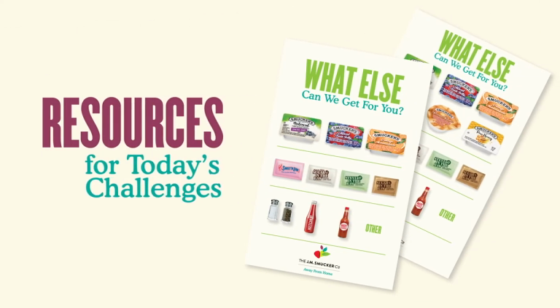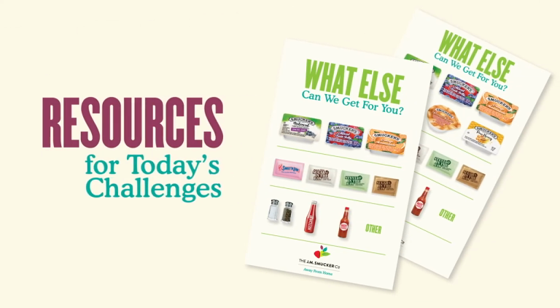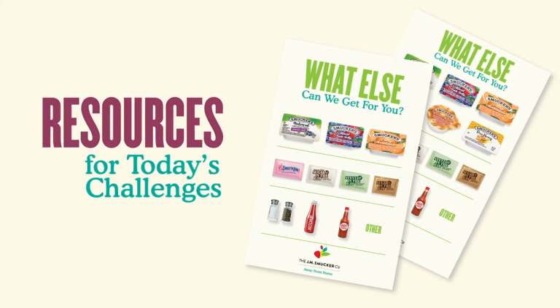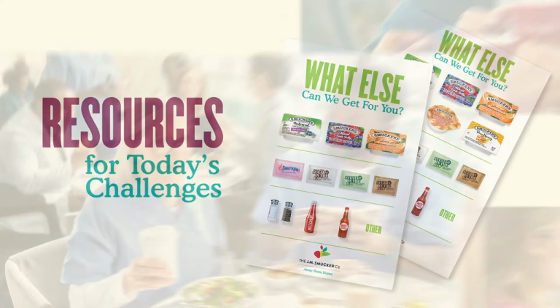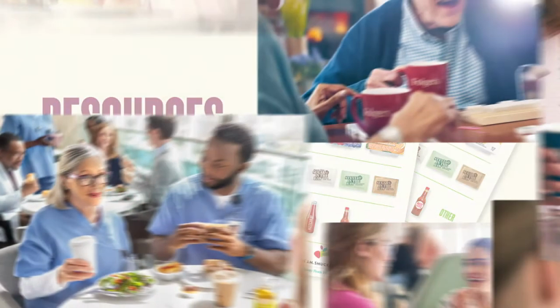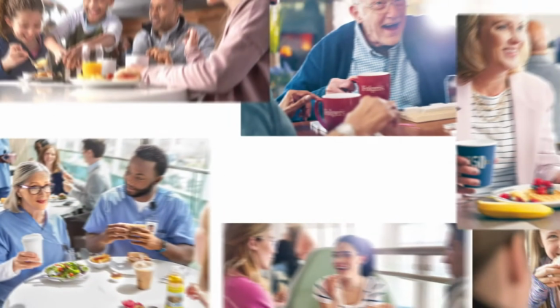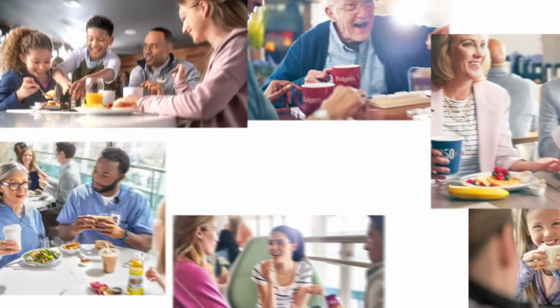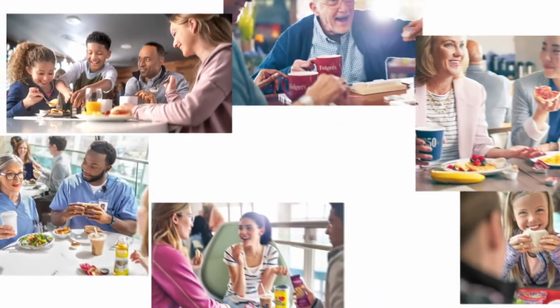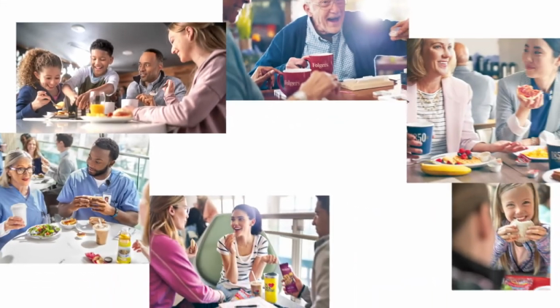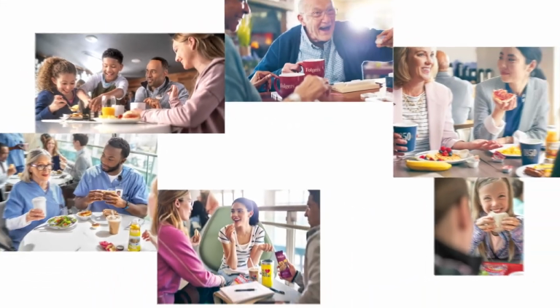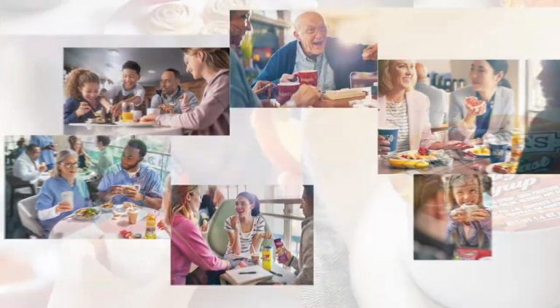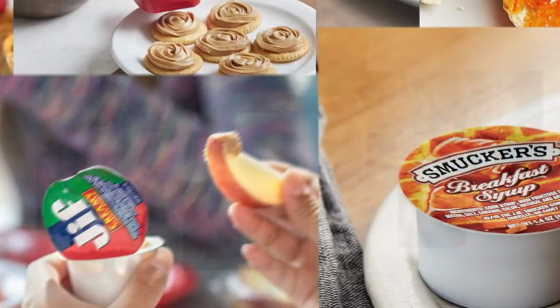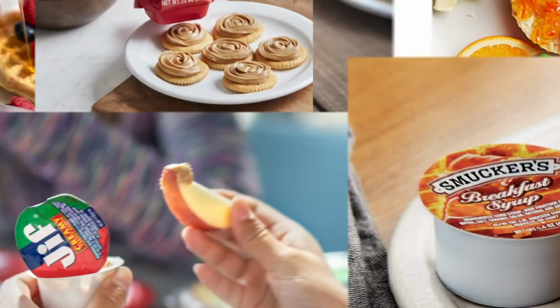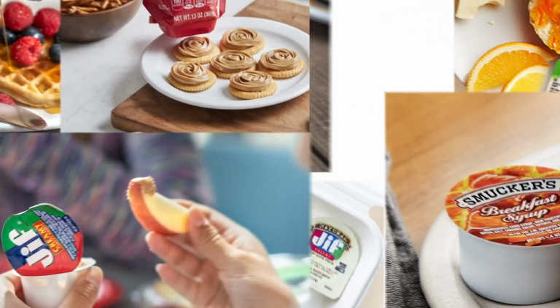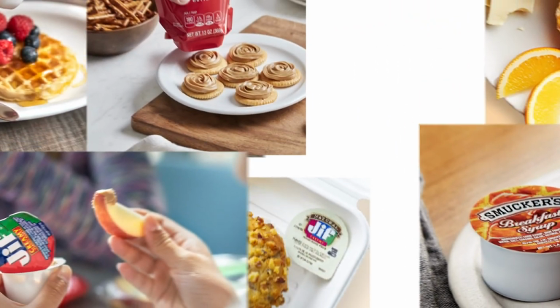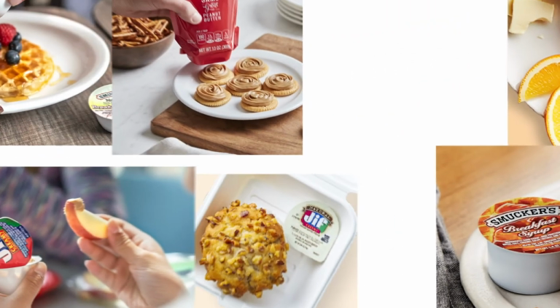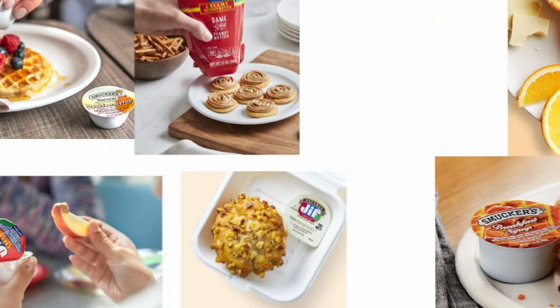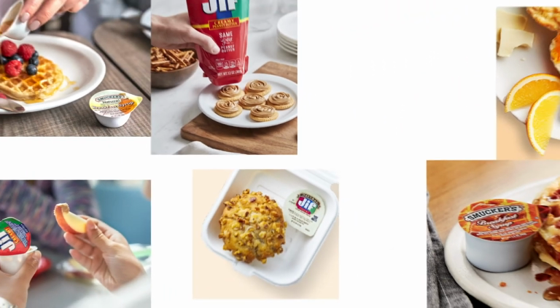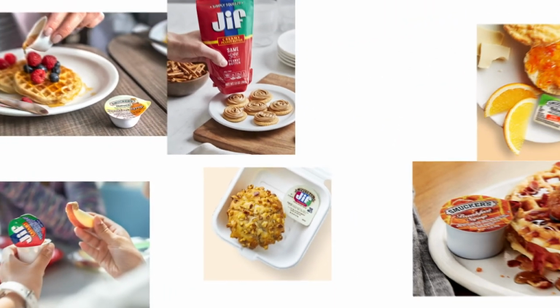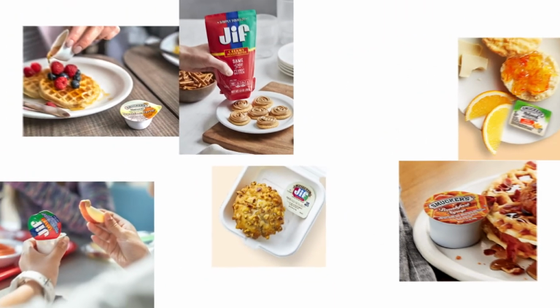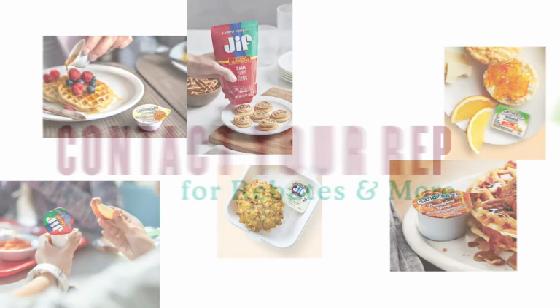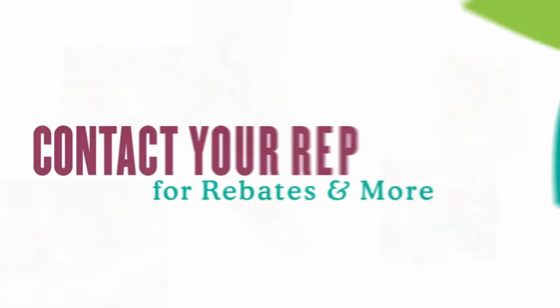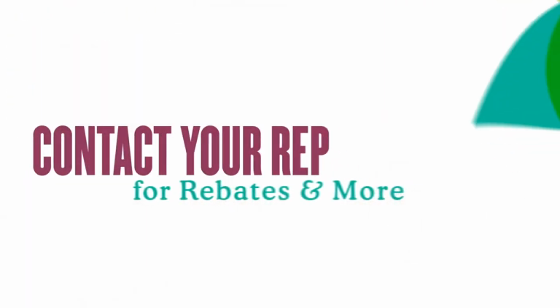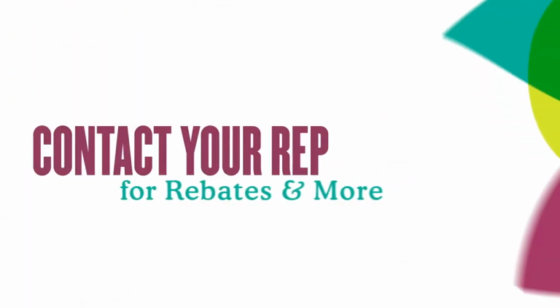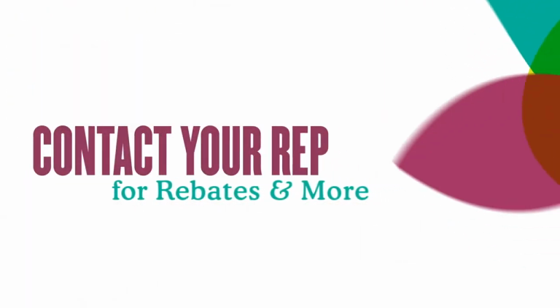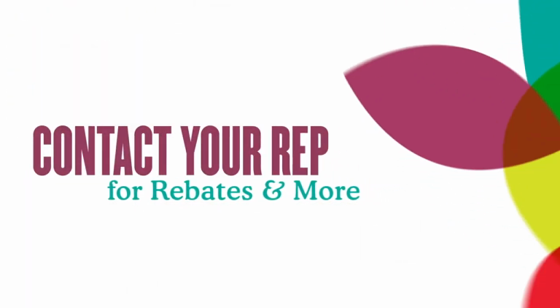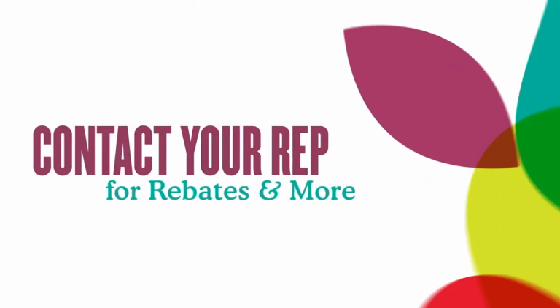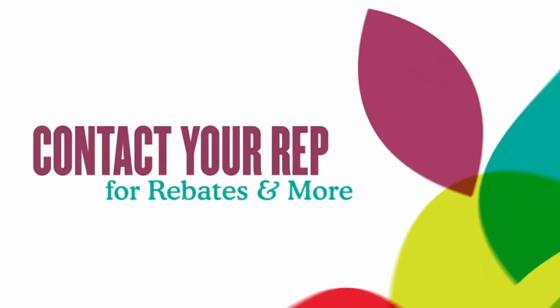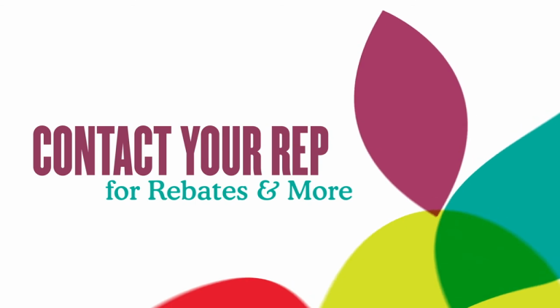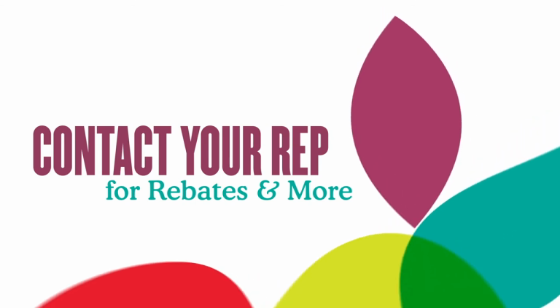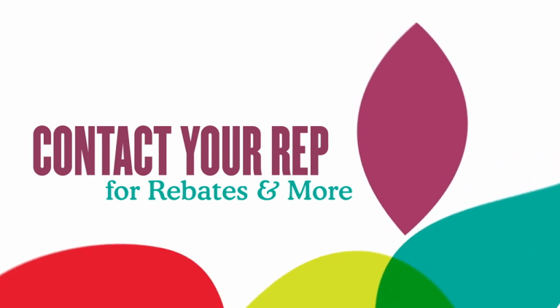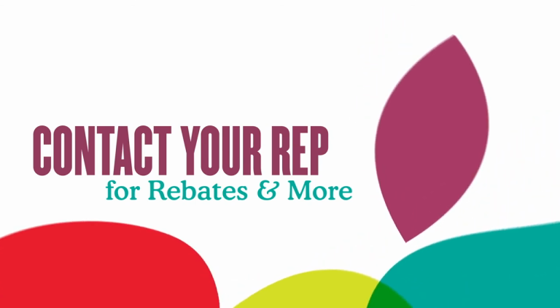Whatever it is you're looking for, chances are these brands can help. Contact your Smucker Away From Home rep for rebates and much more.